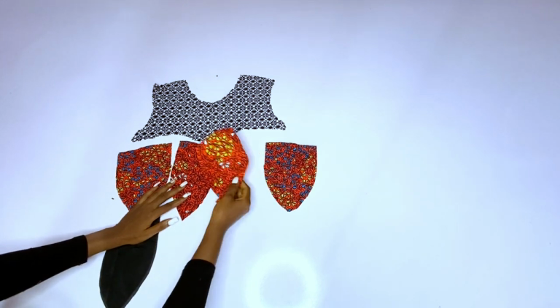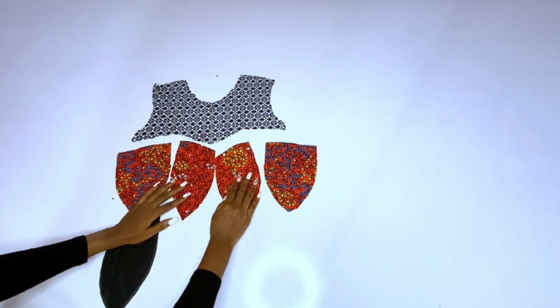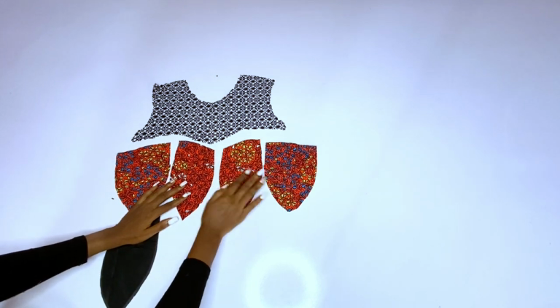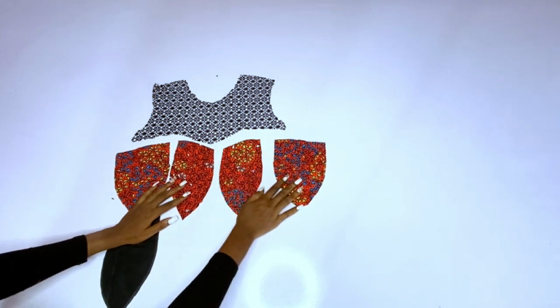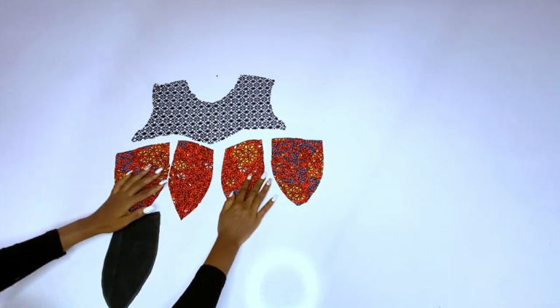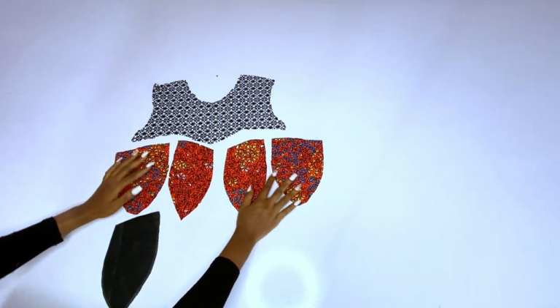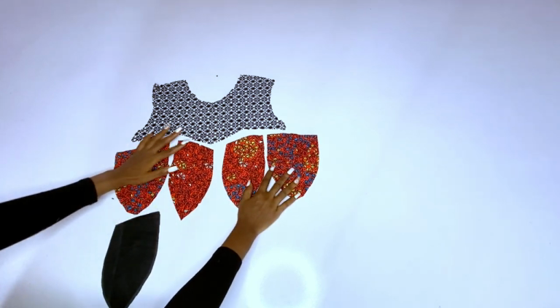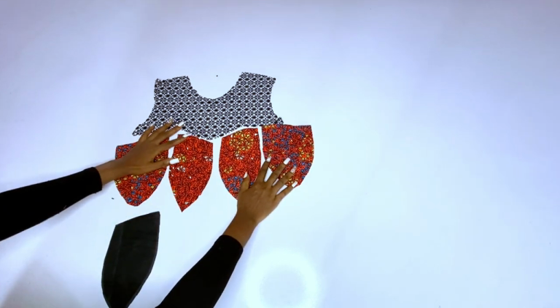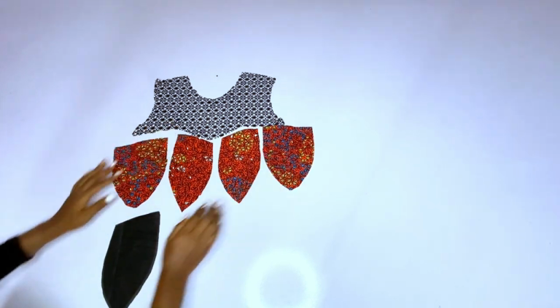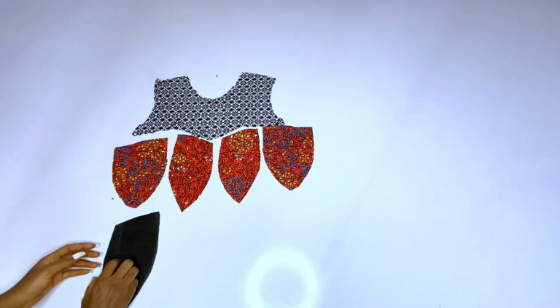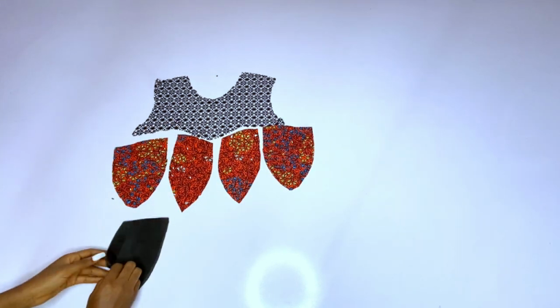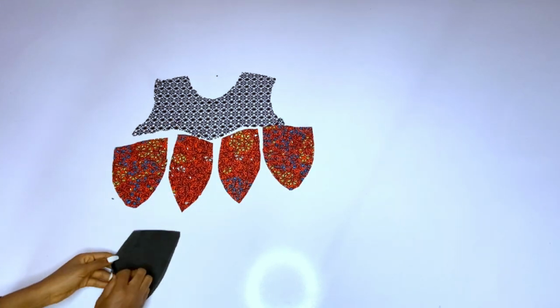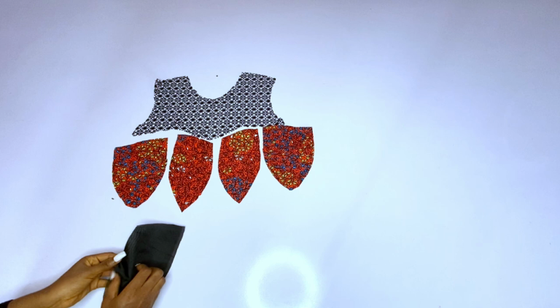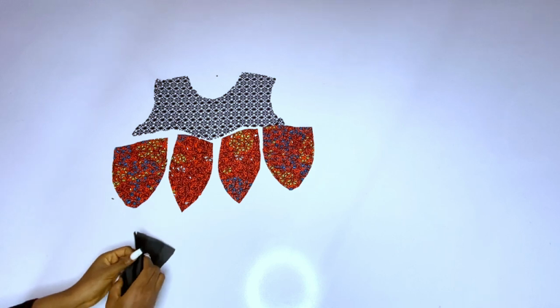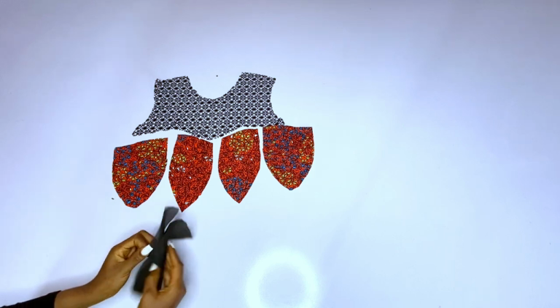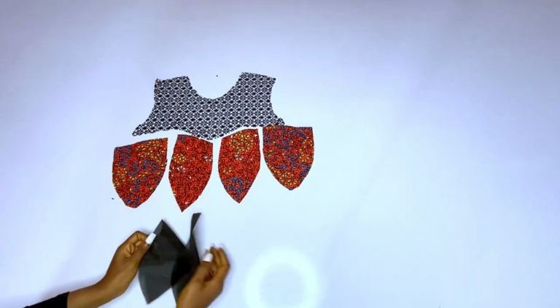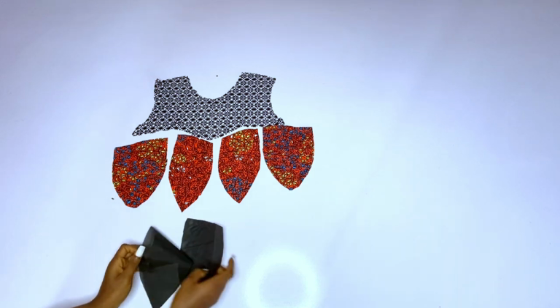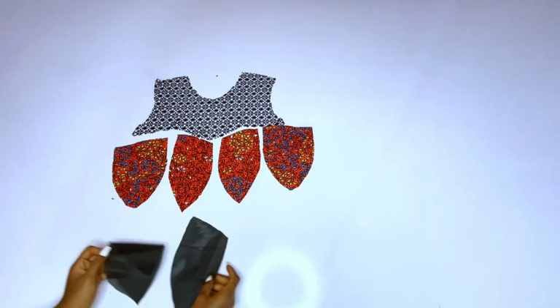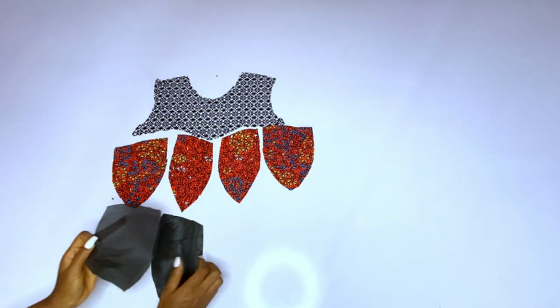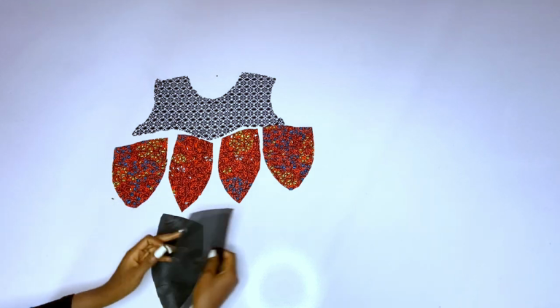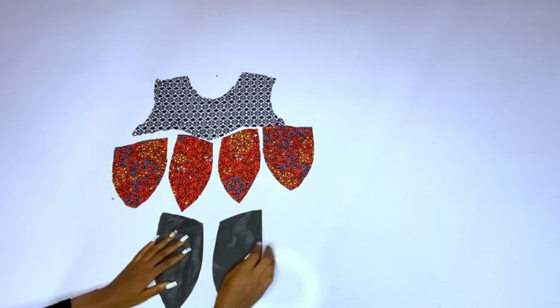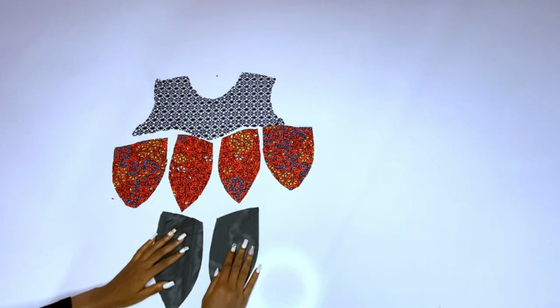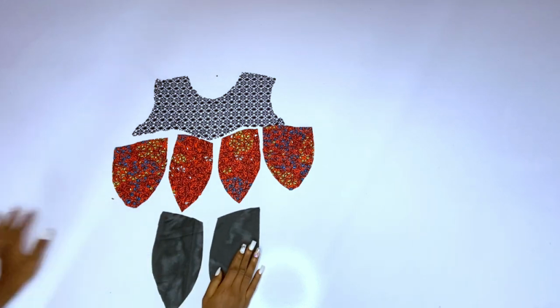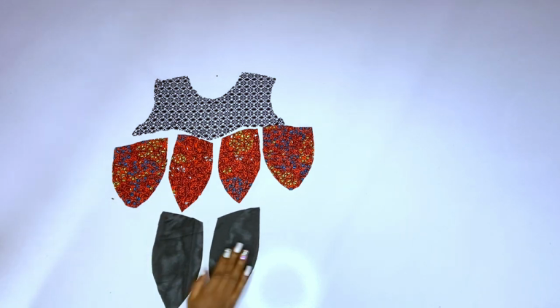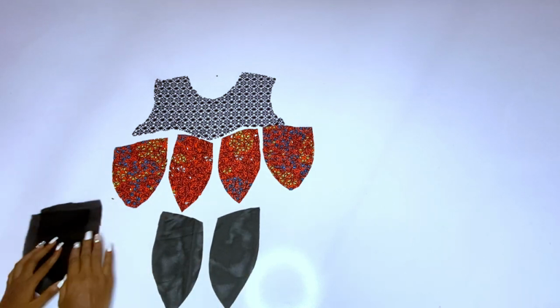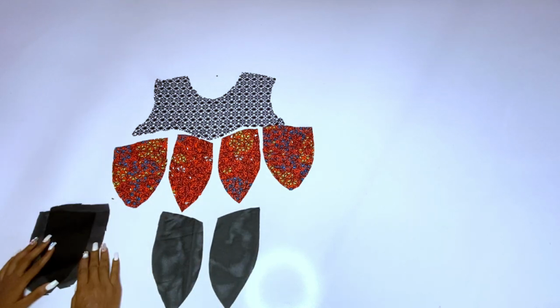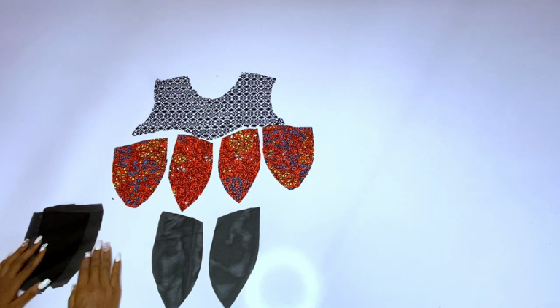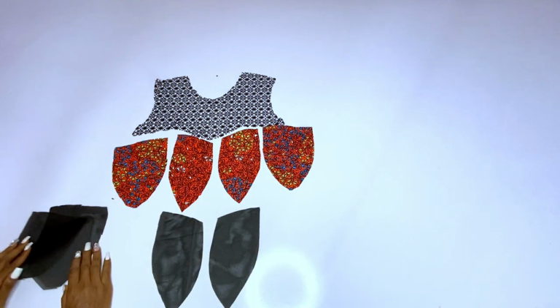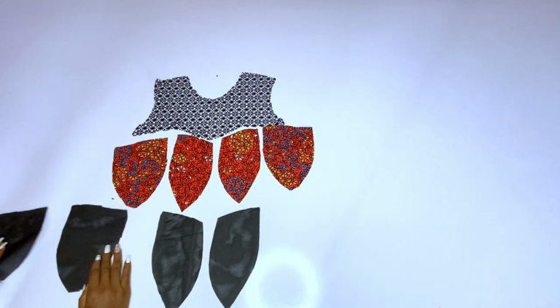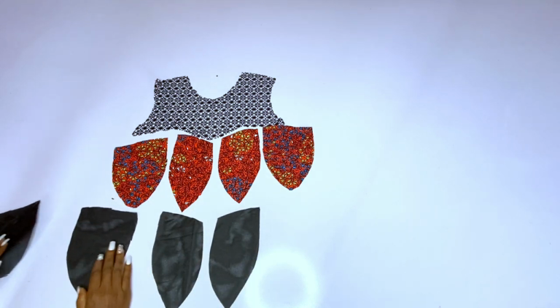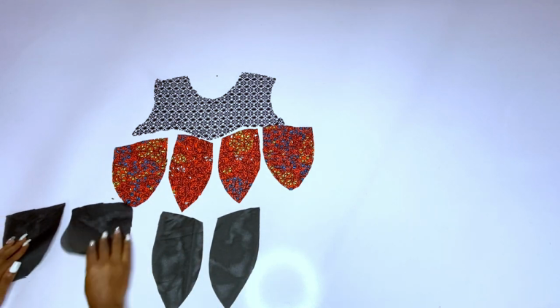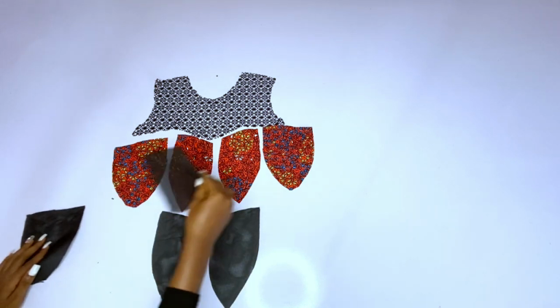If you are confused, you can watch the pattern drafting video. I'm sorry that I posted this late, but a lot of people have requested it, and I decided to make a sewing video on it.